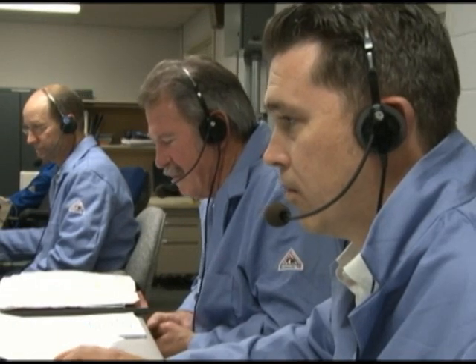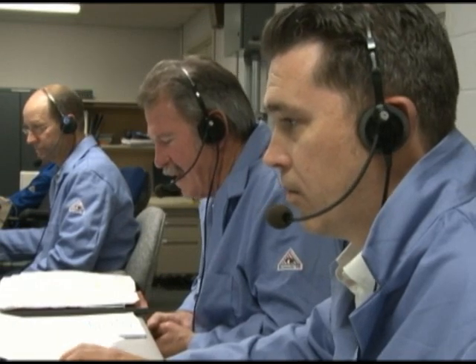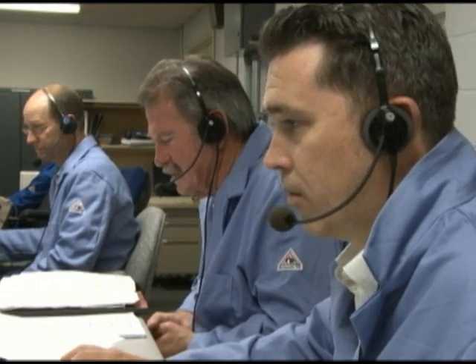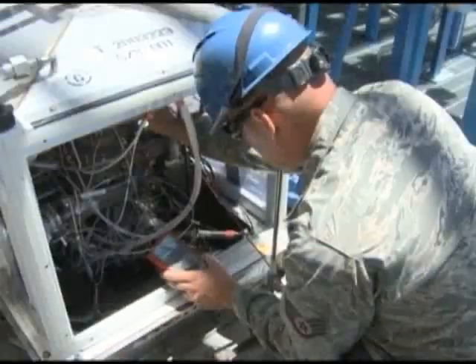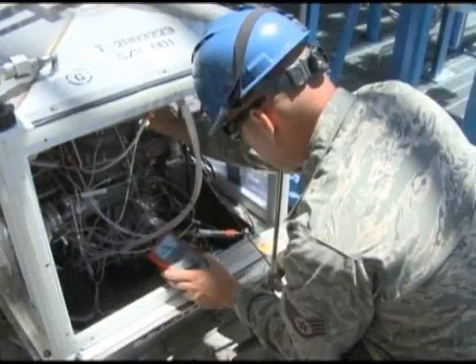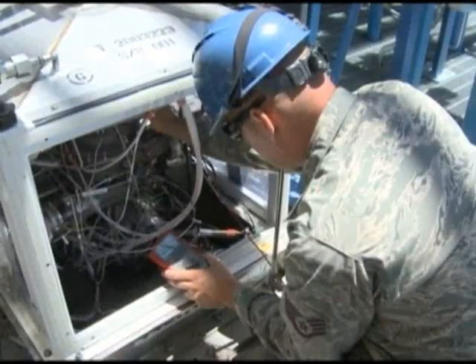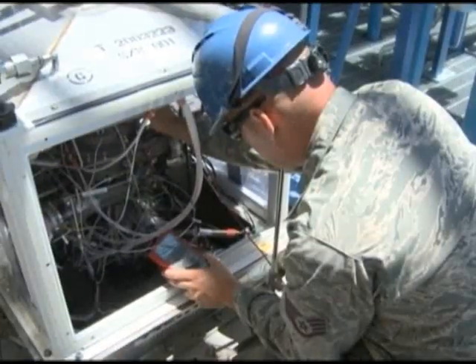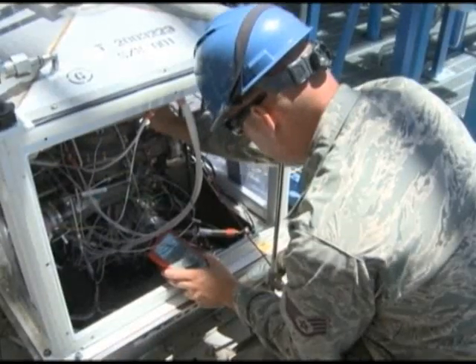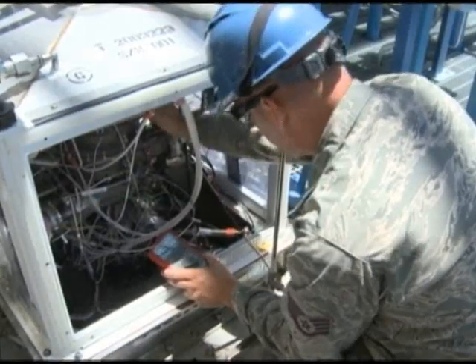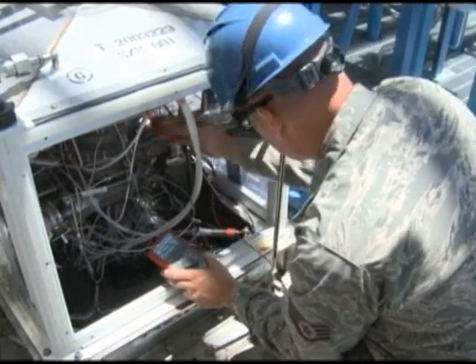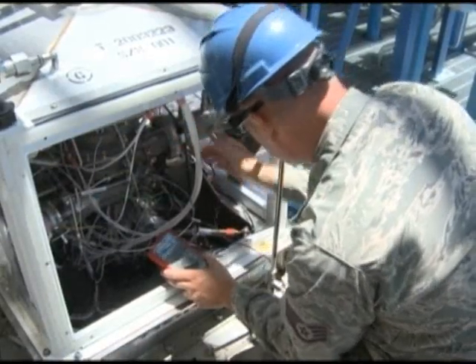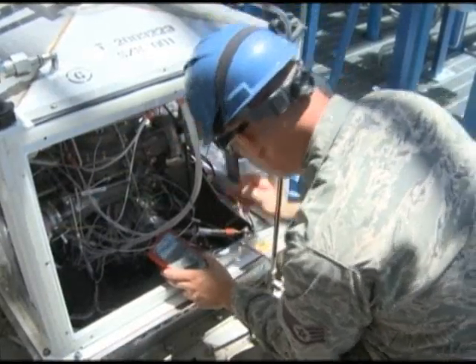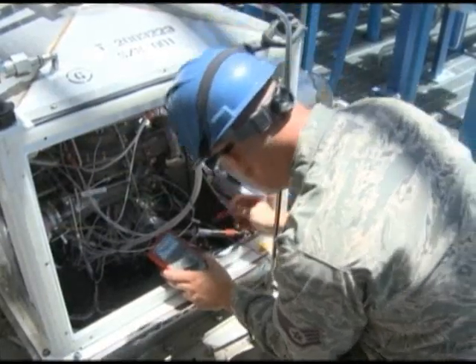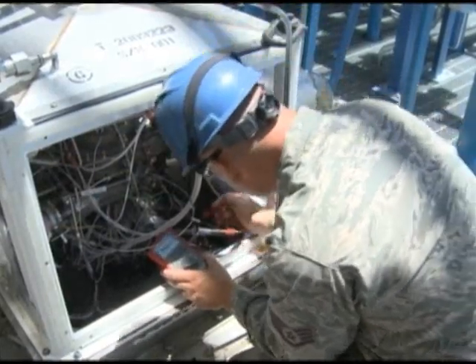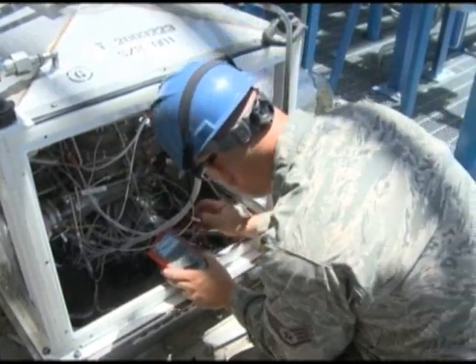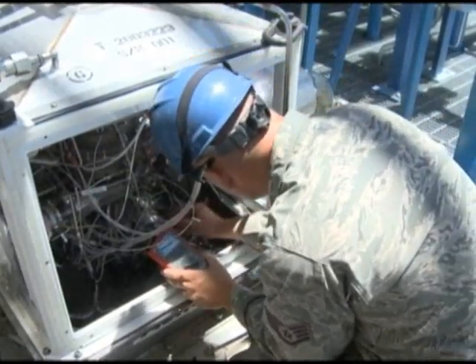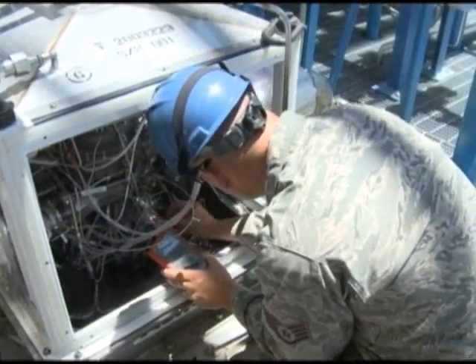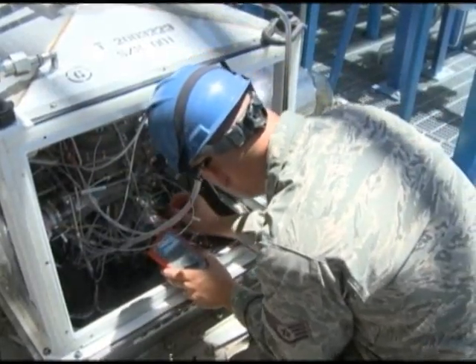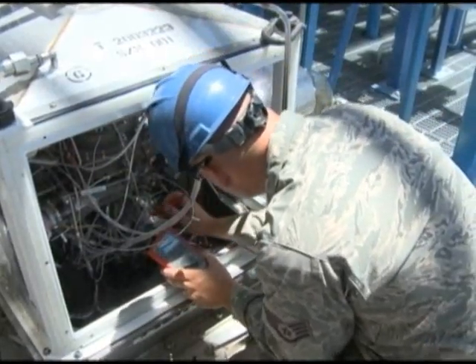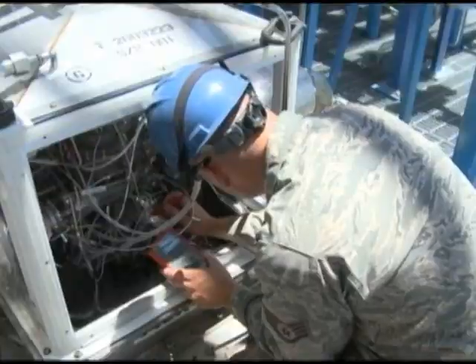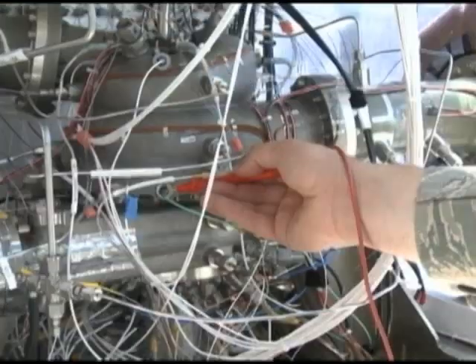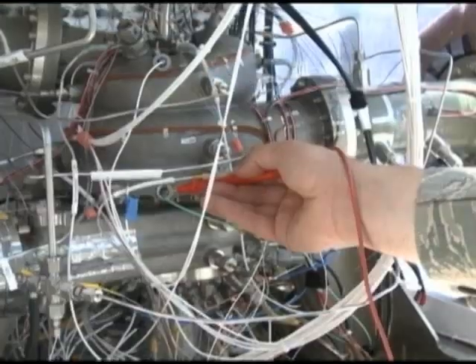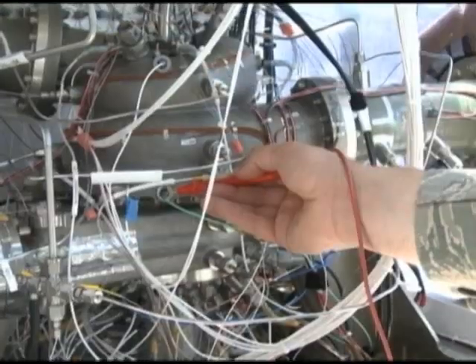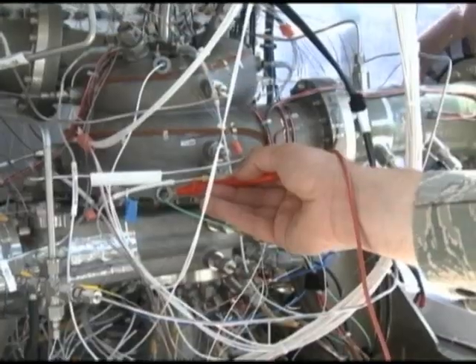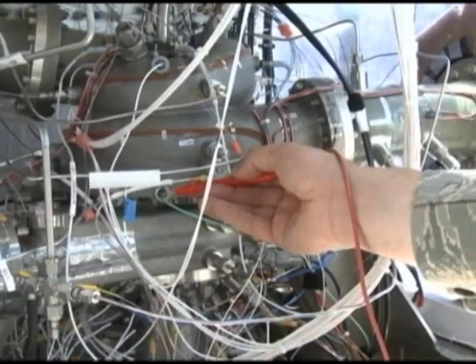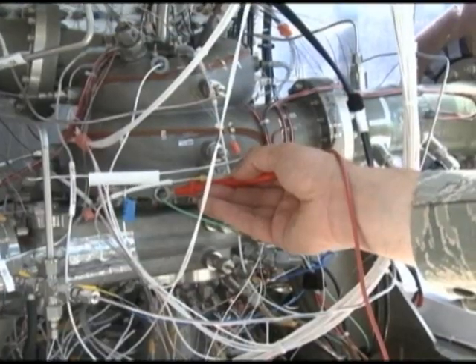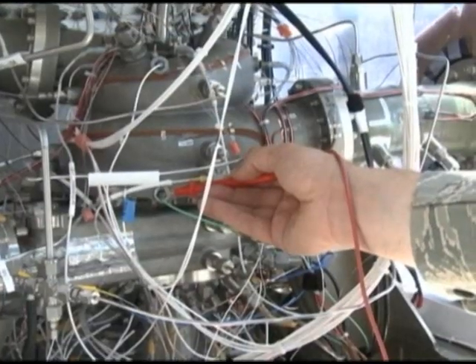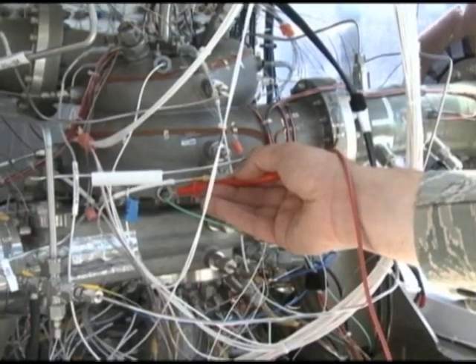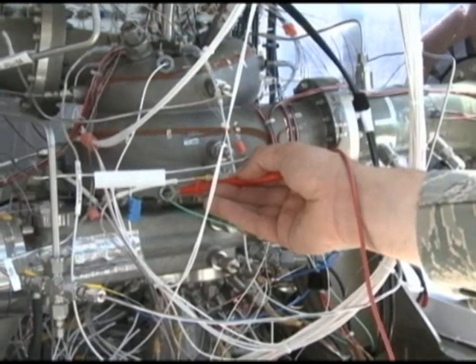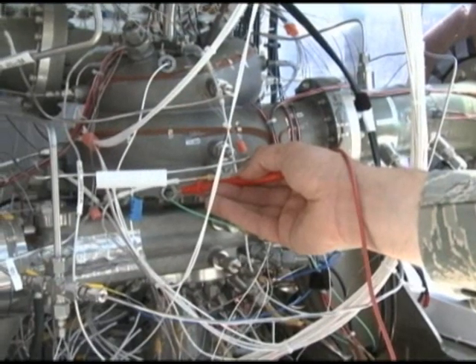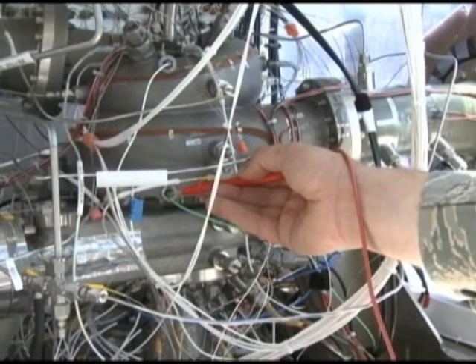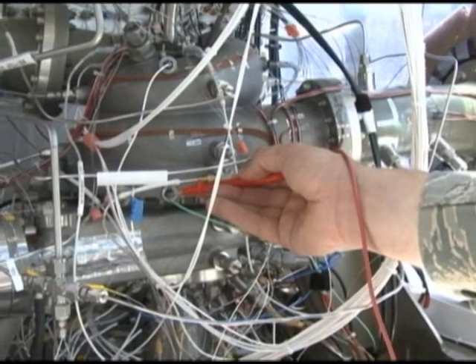The current phase of the program involves testing a turbopump, the component that essentially drives a liquid rocket engine.